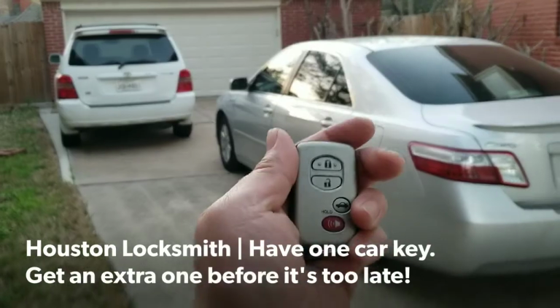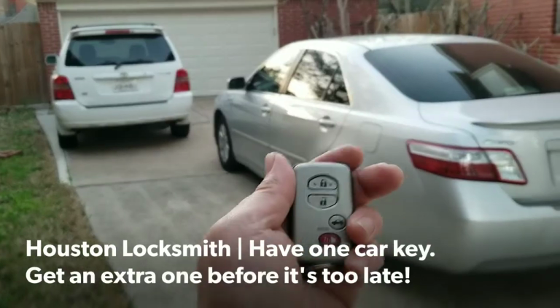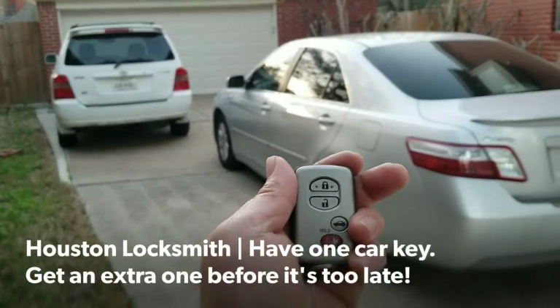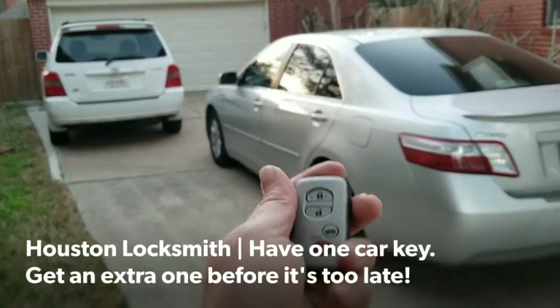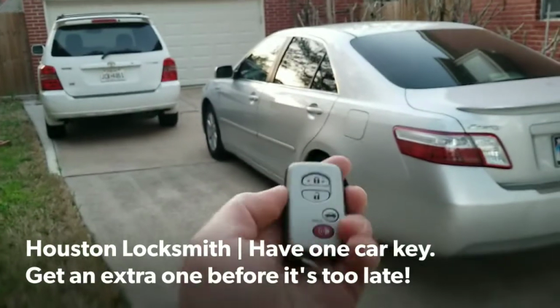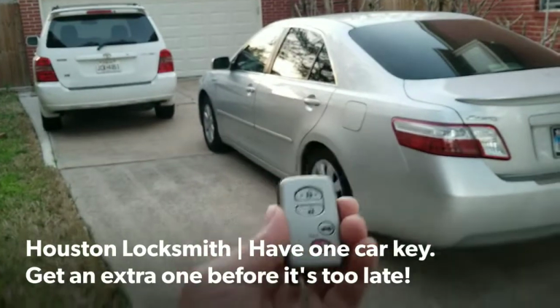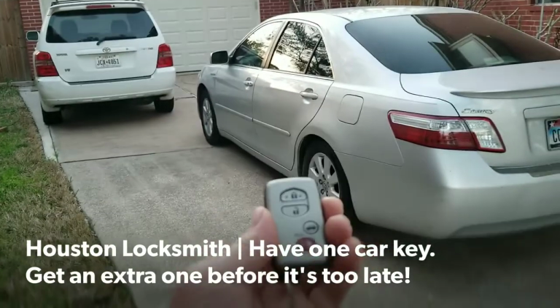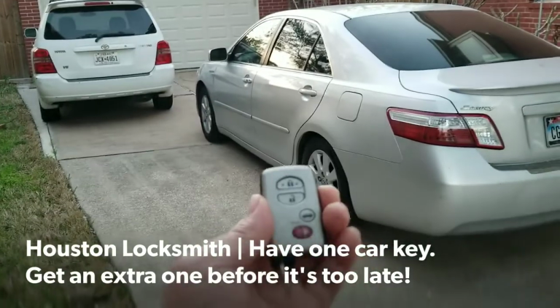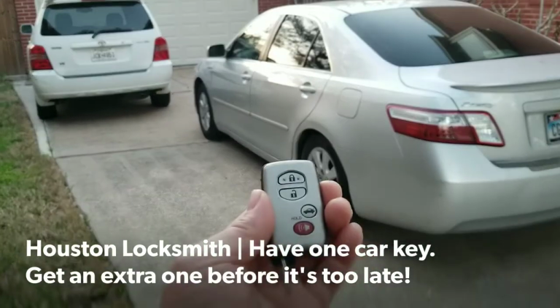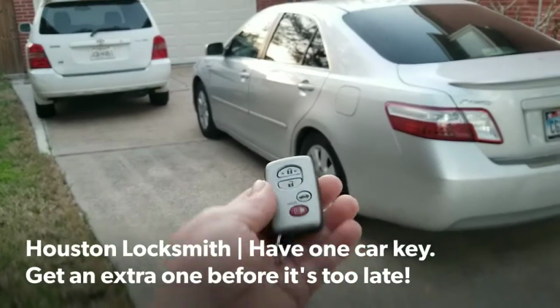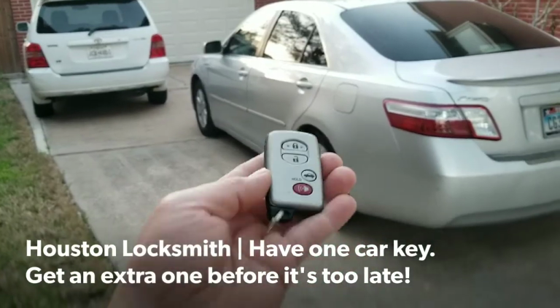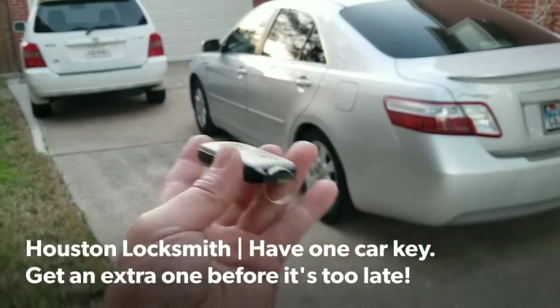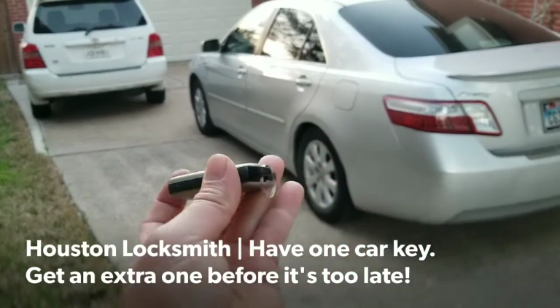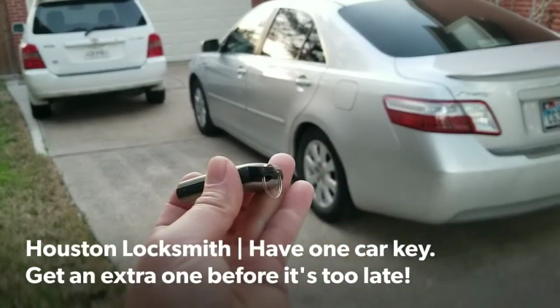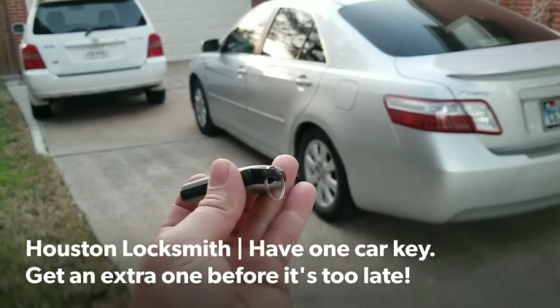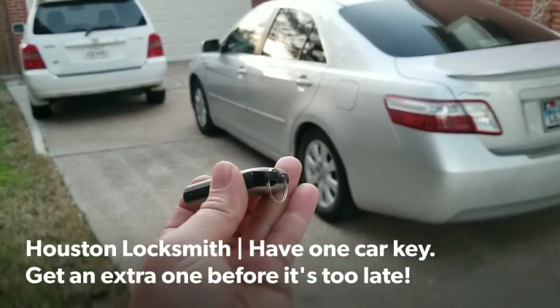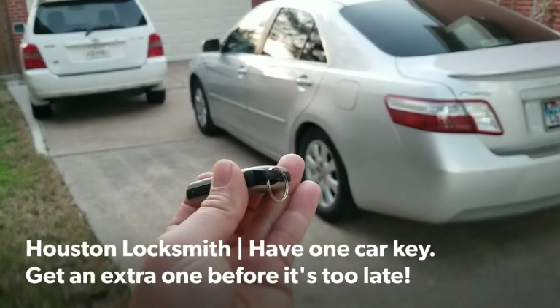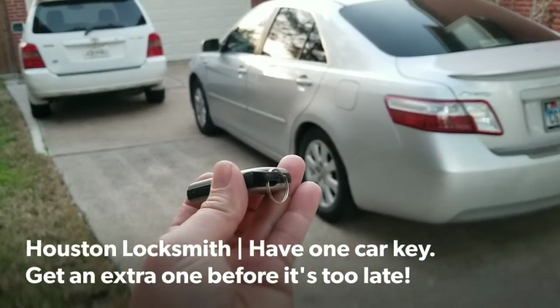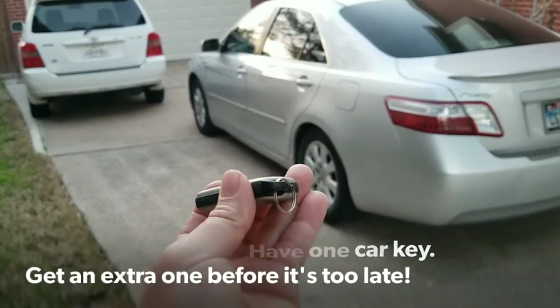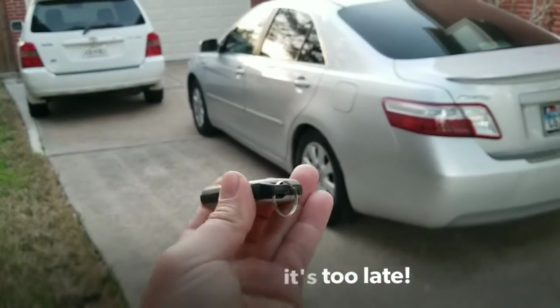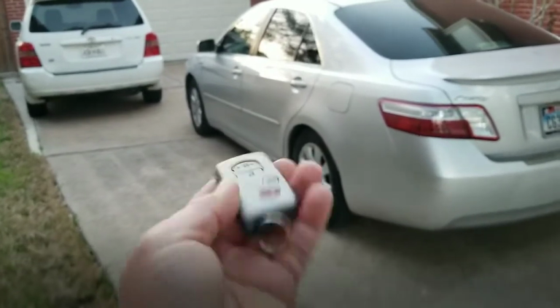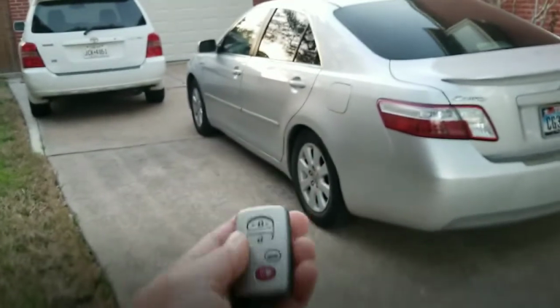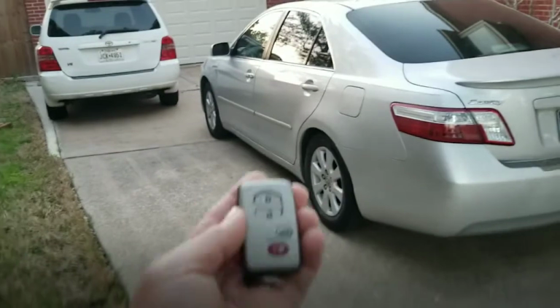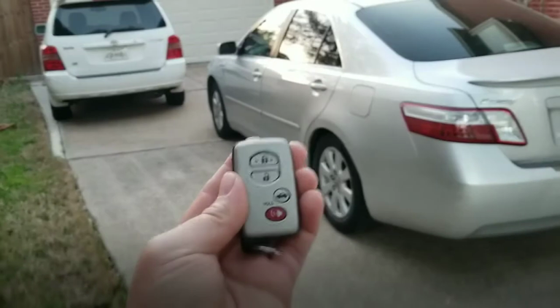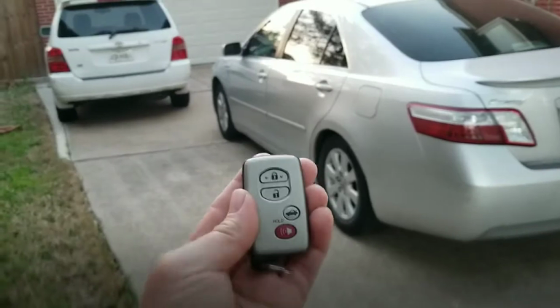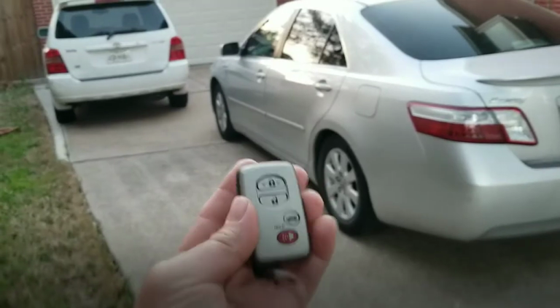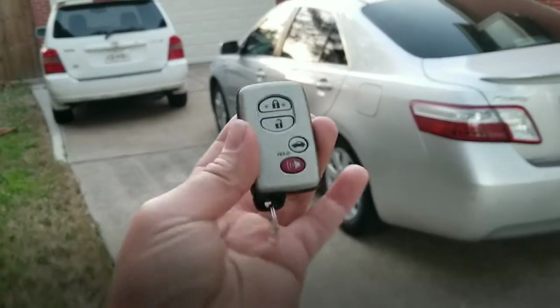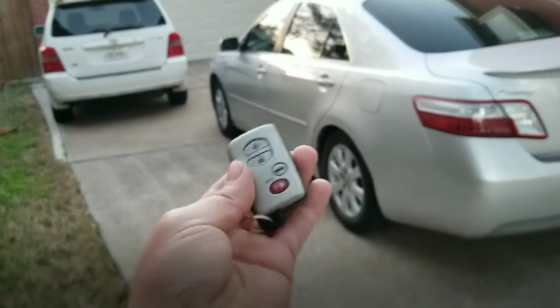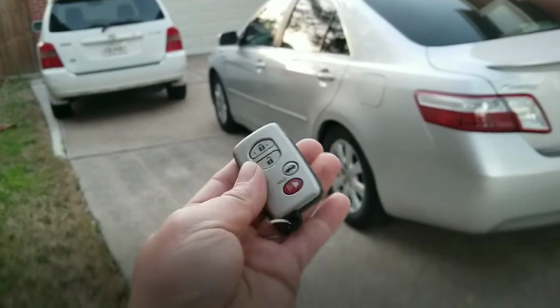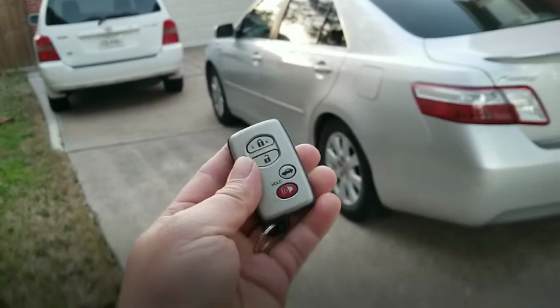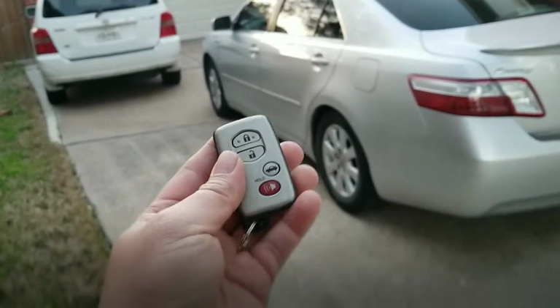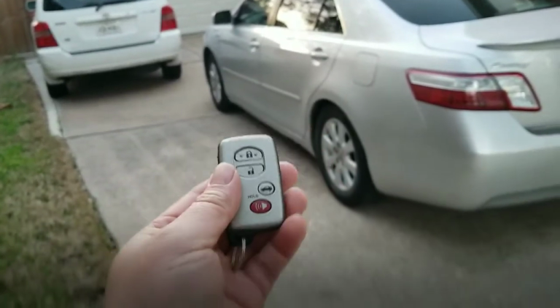We're back. Here is the programmed key. I also cut him the emergency door key, that way in case the fob dies, he can get in the car manually.